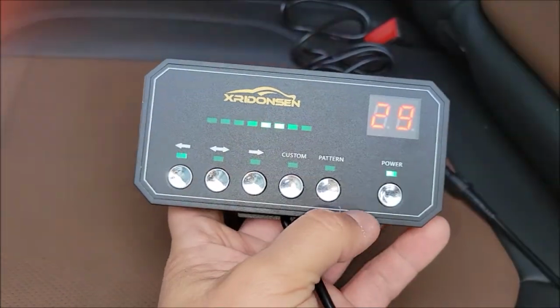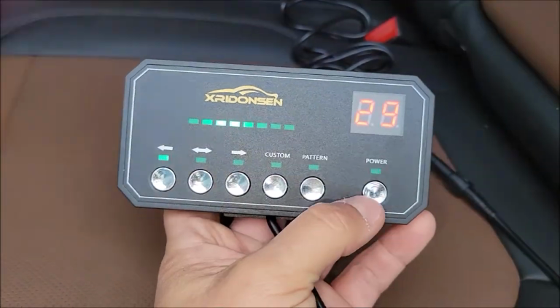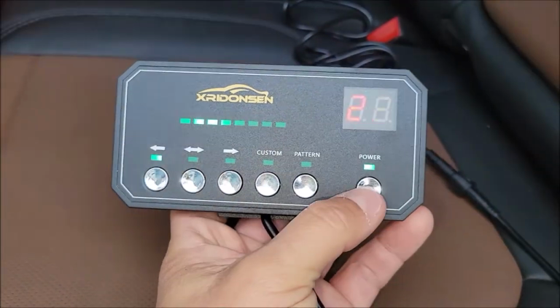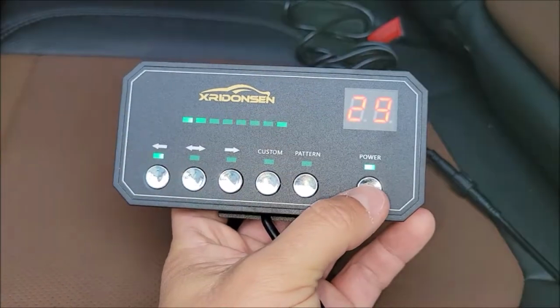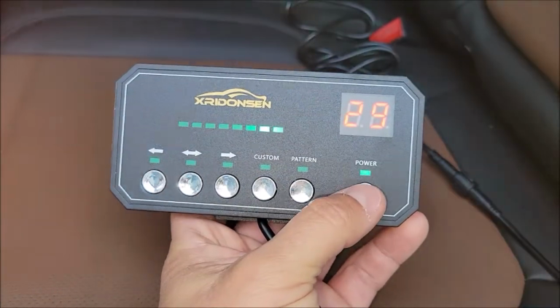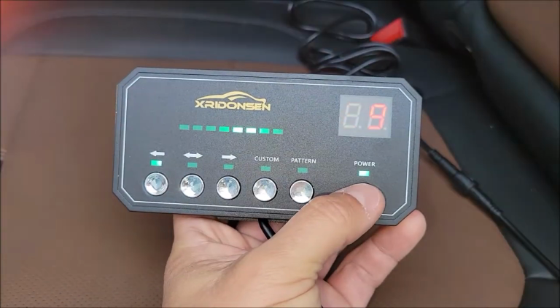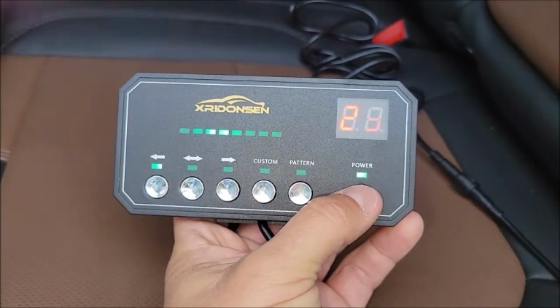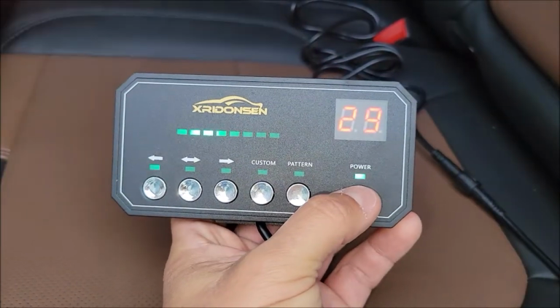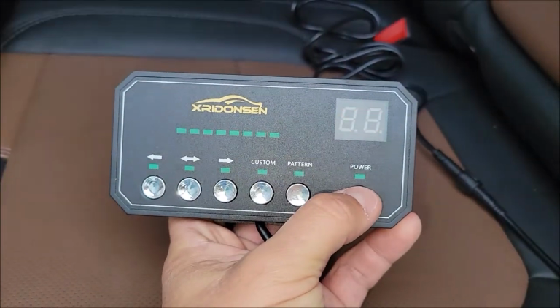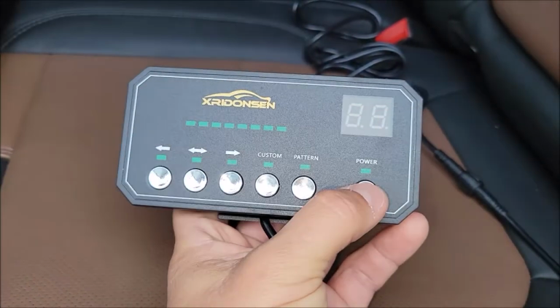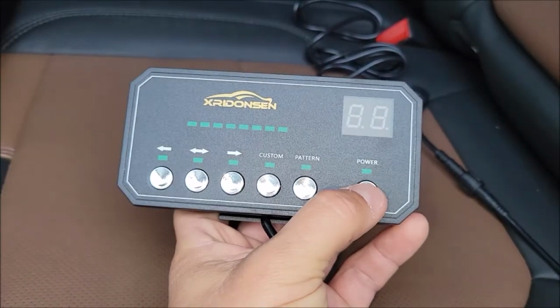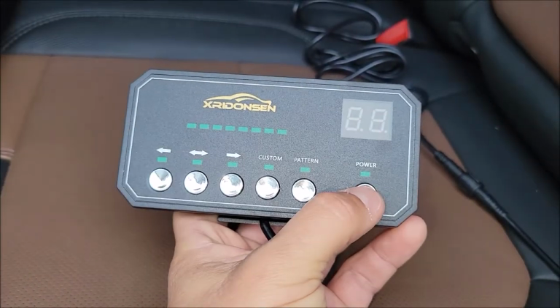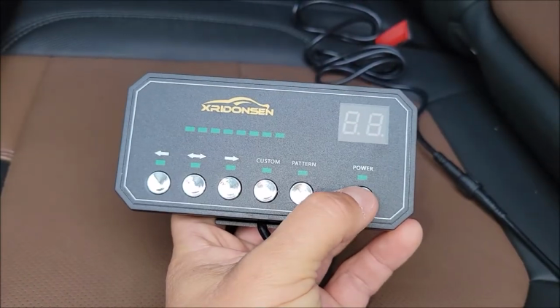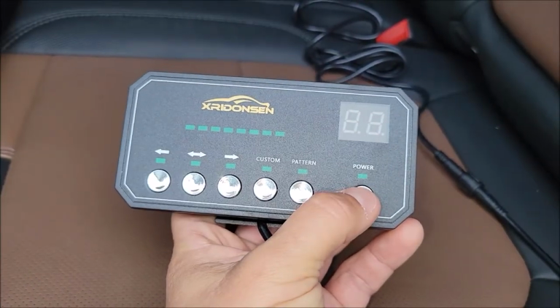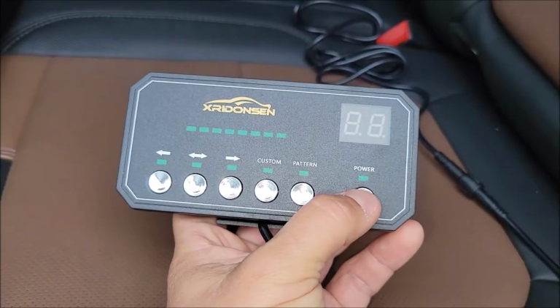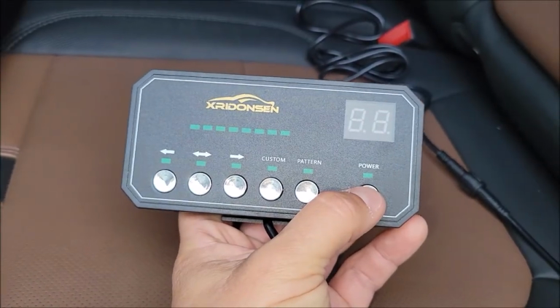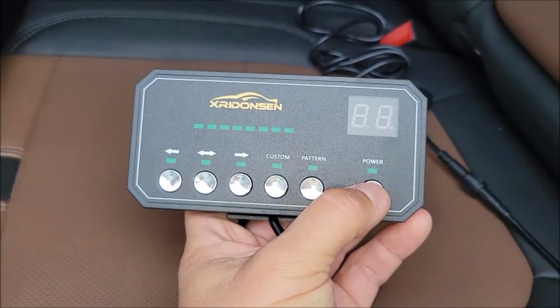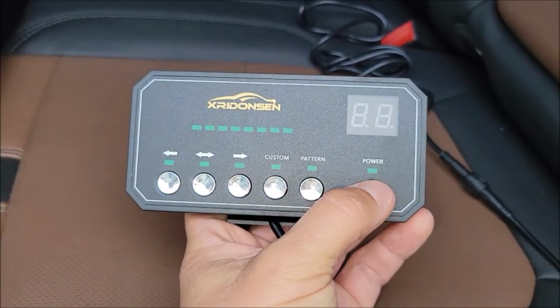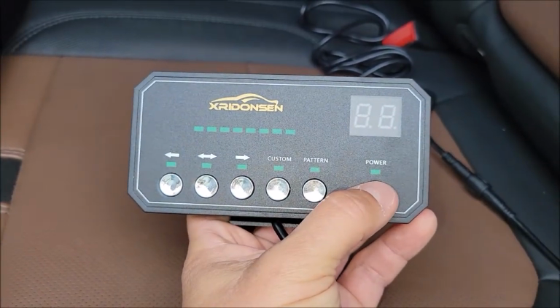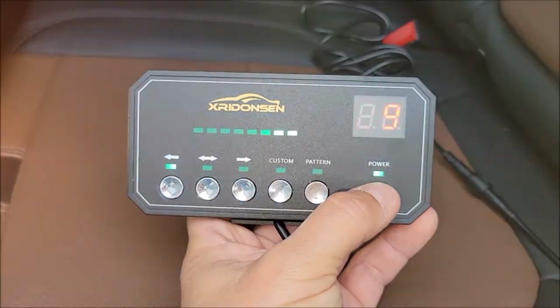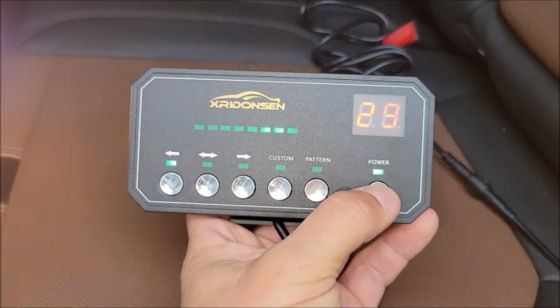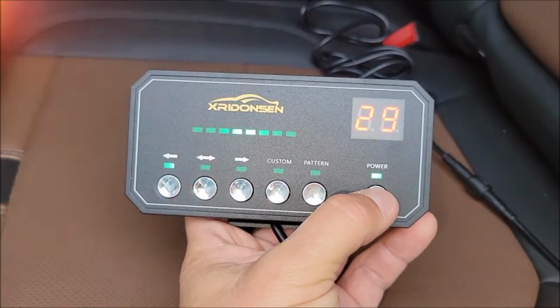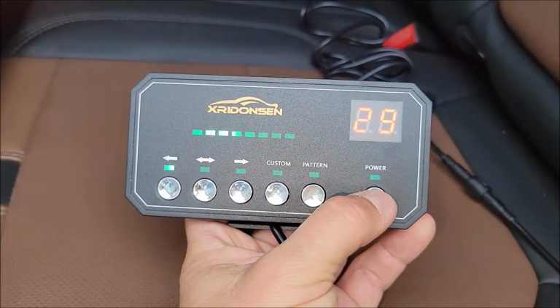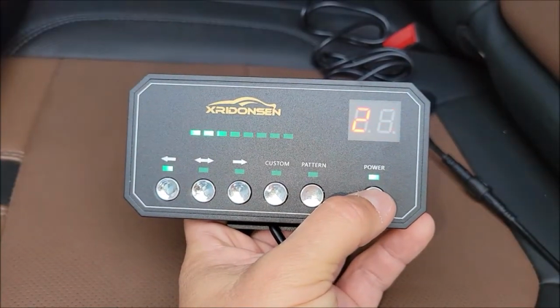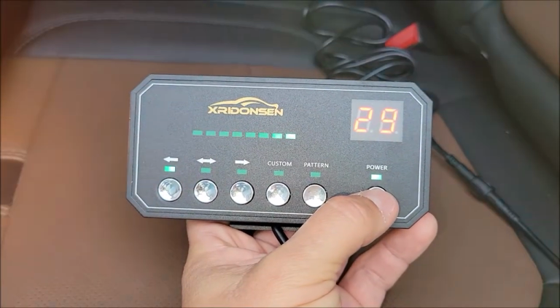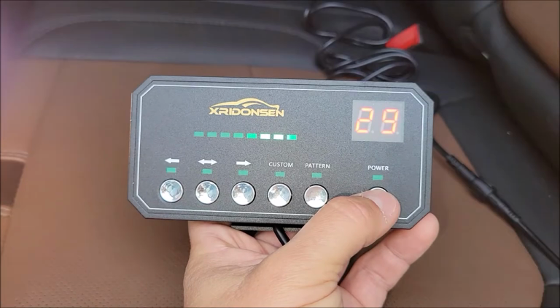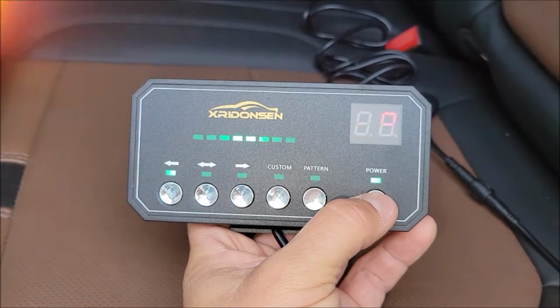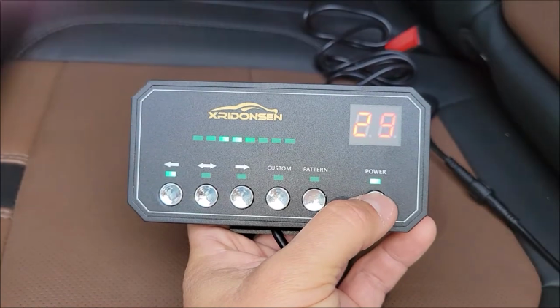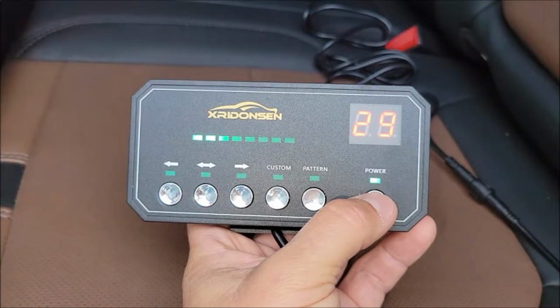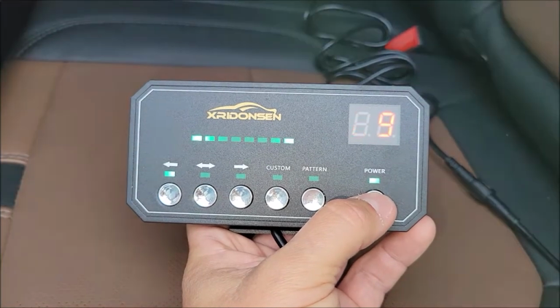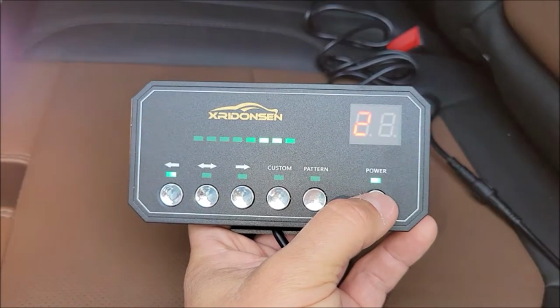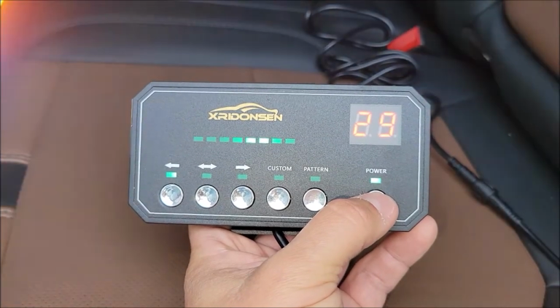There's patterns 27, 28, and 29, and then you can turn the power off to the bar. When you turn it back on it comes back on to 29.